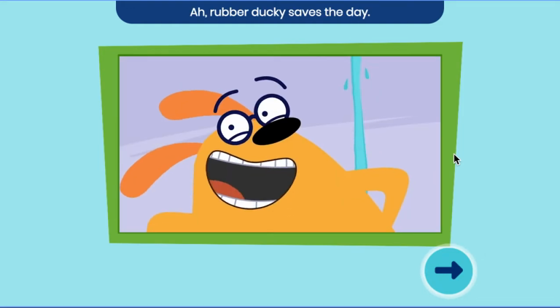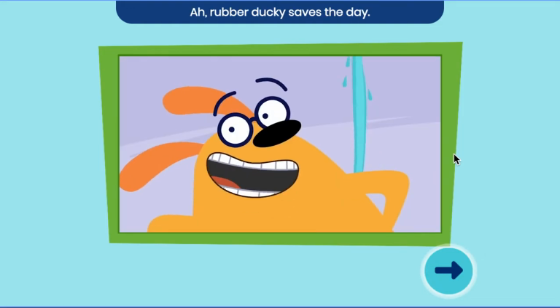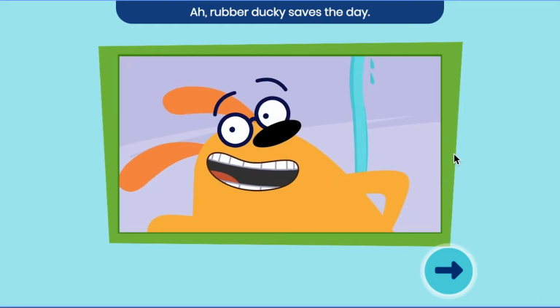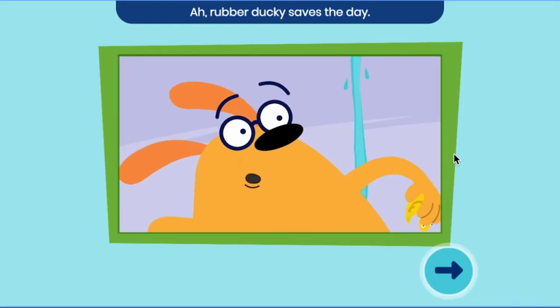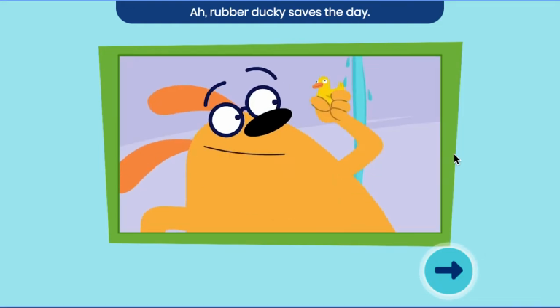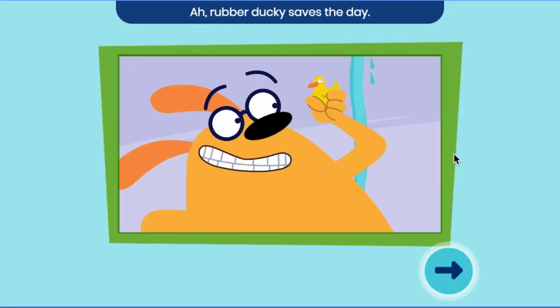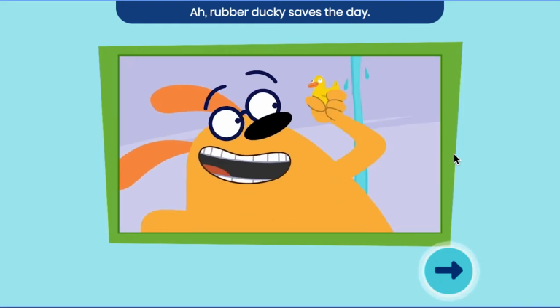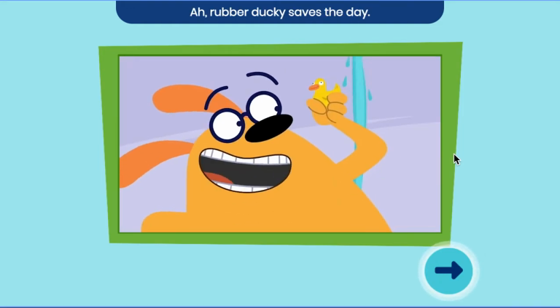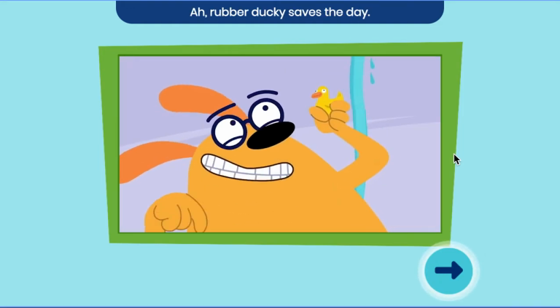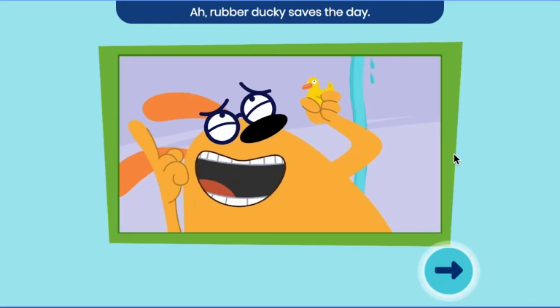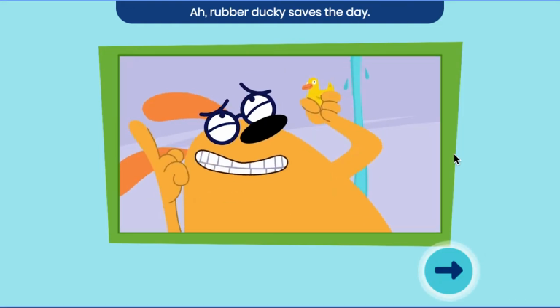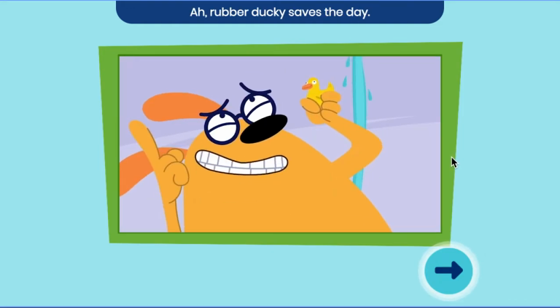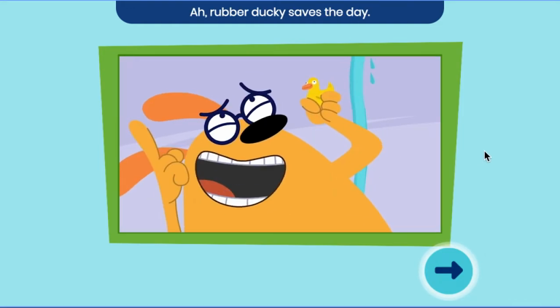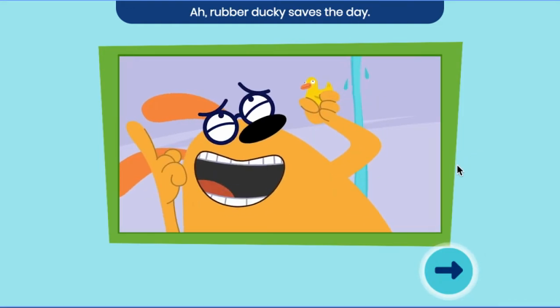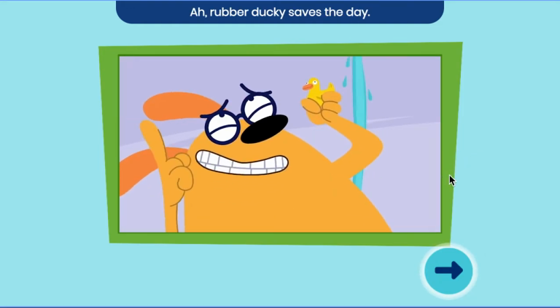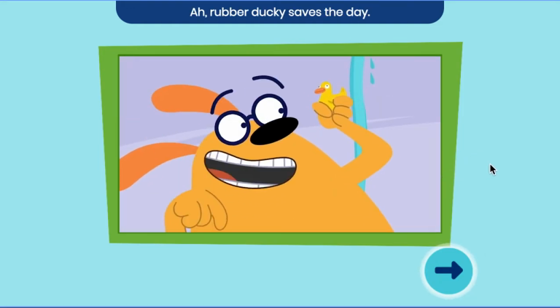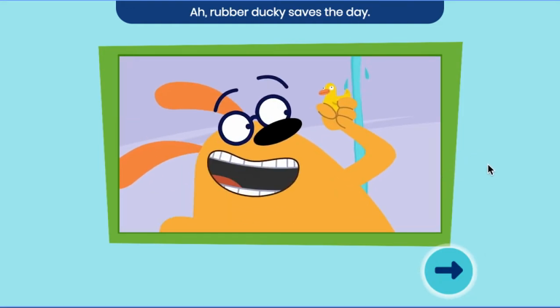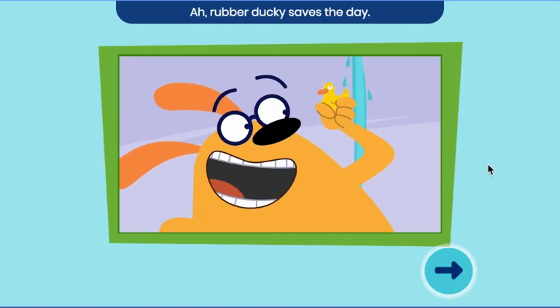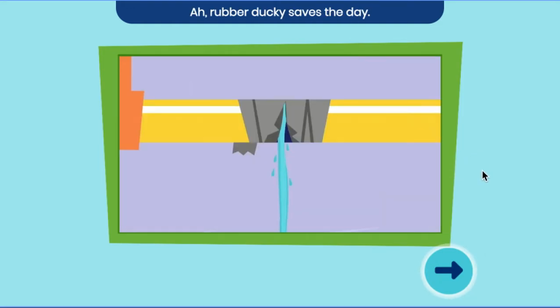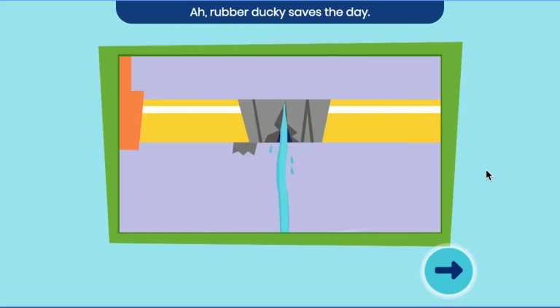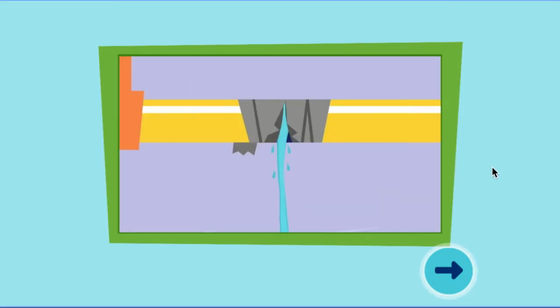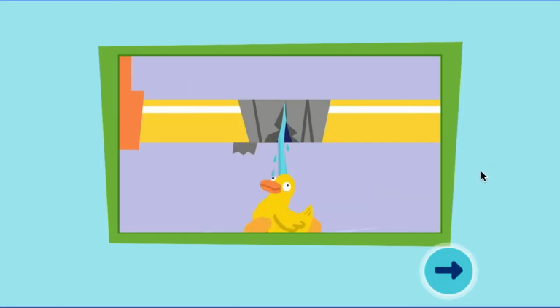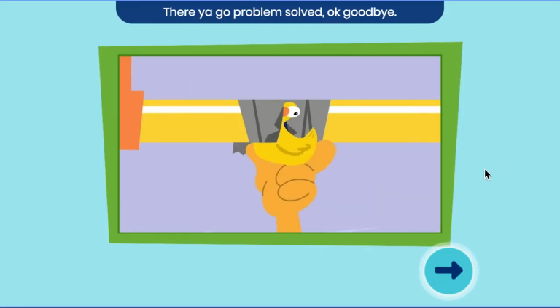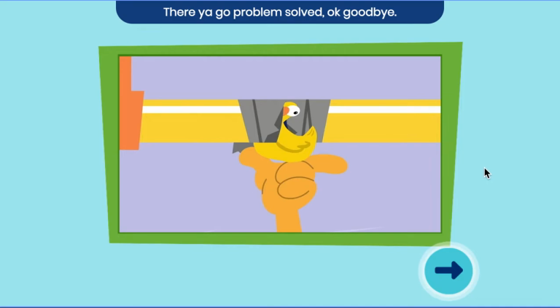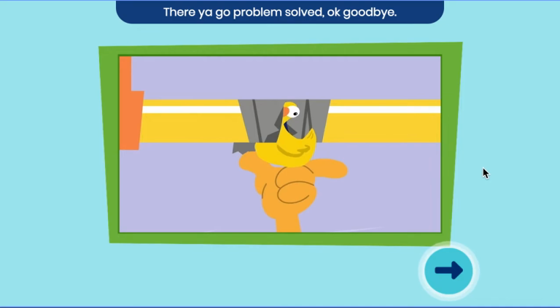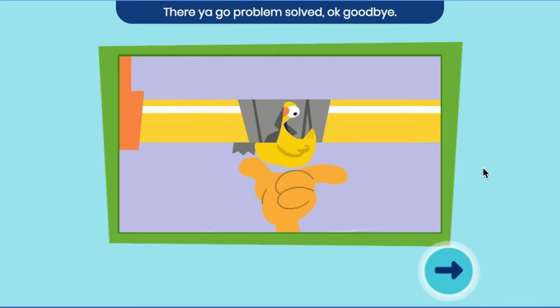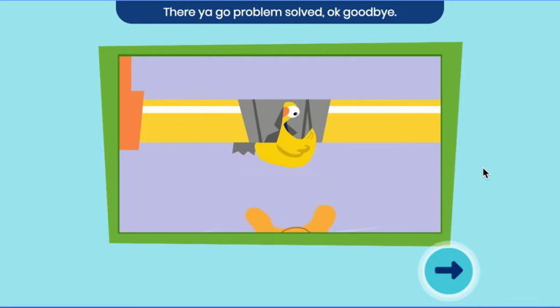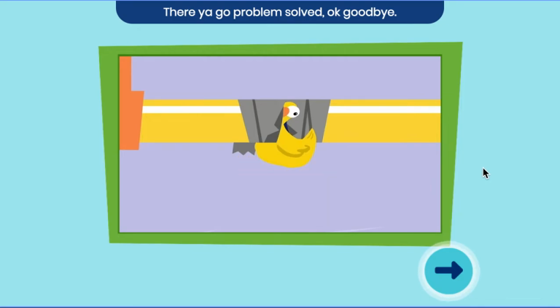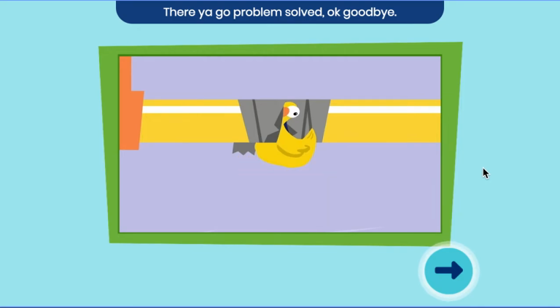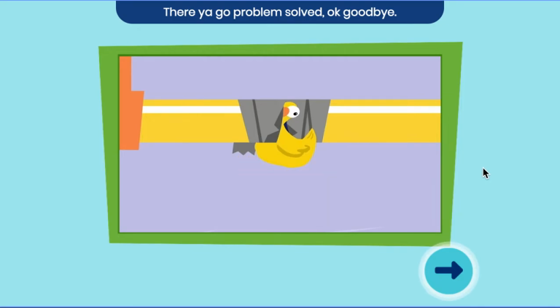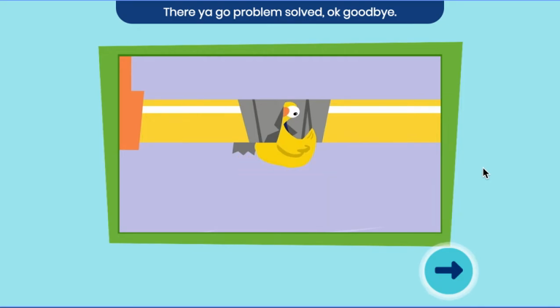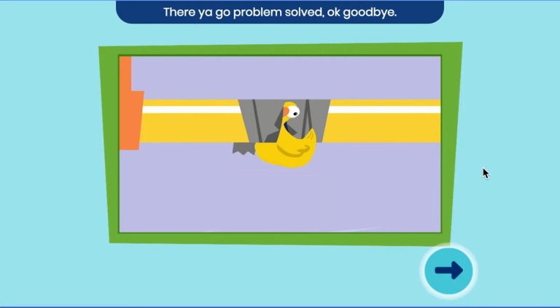Rubber ducky saves the day! There you go, problem solved.